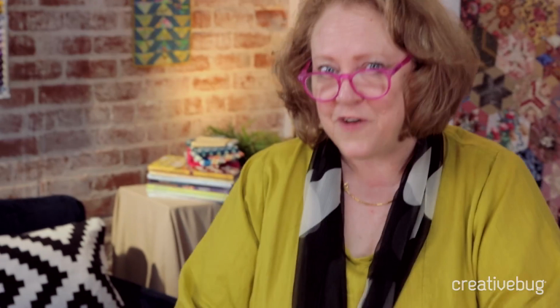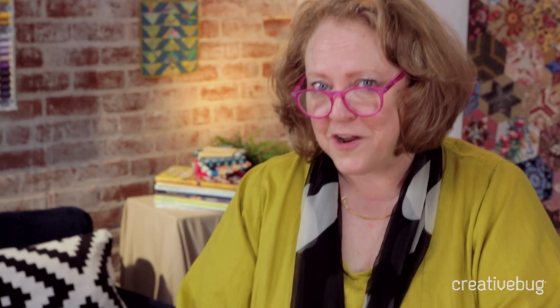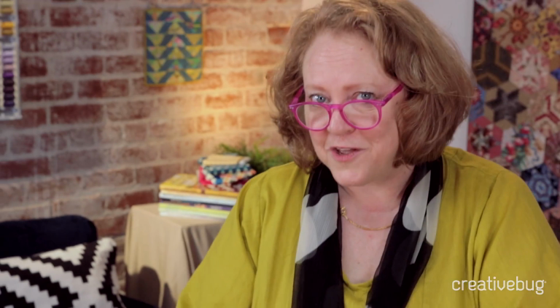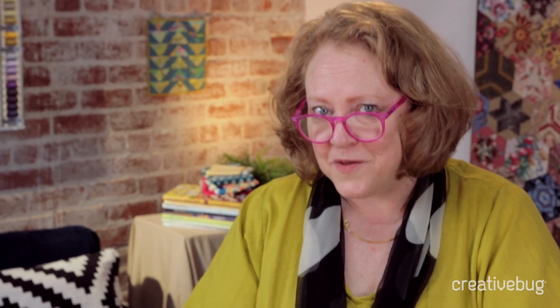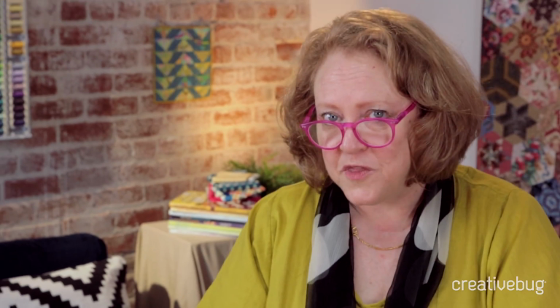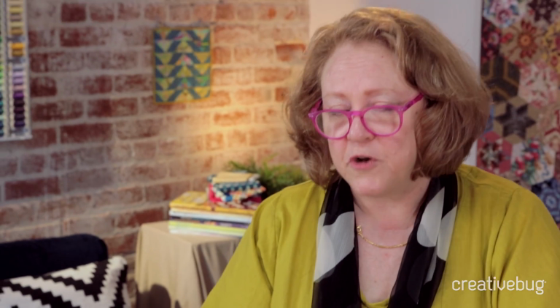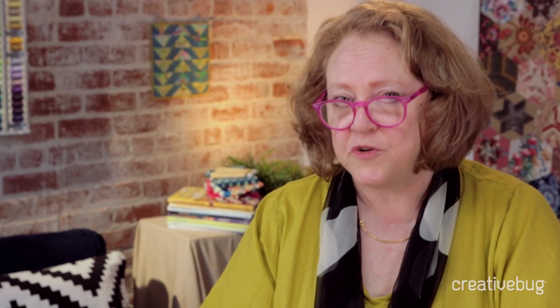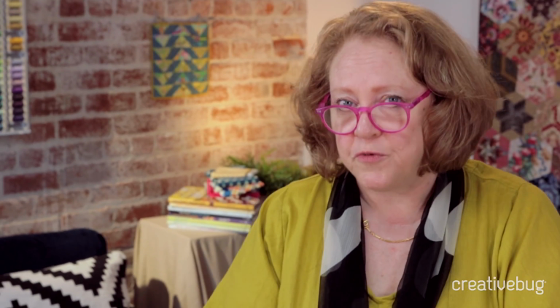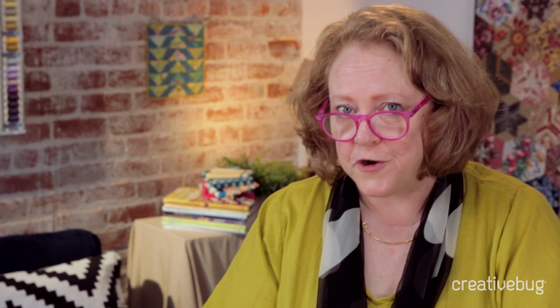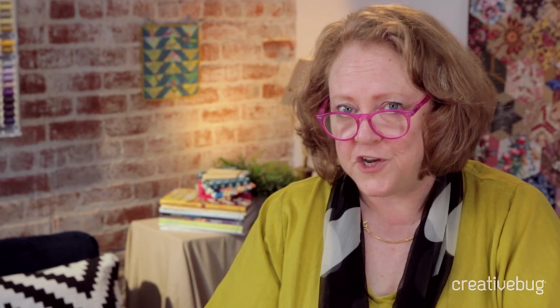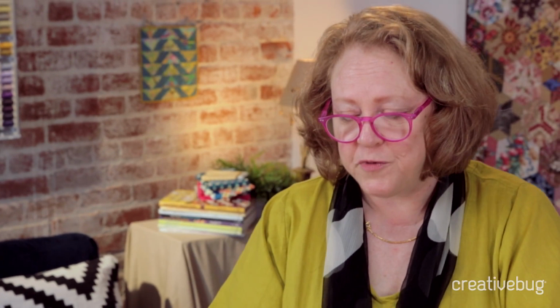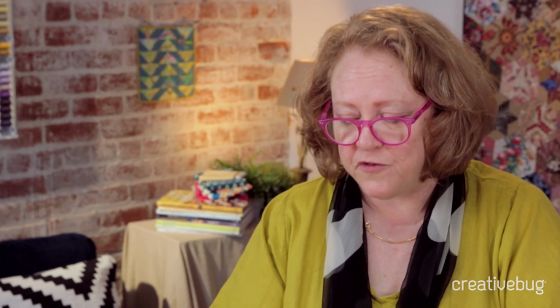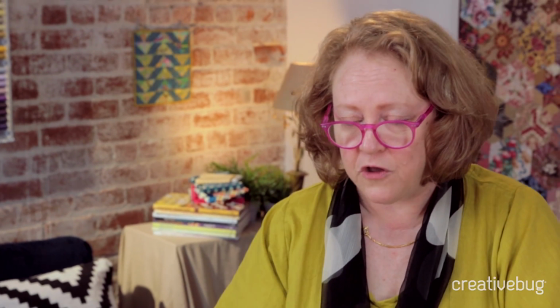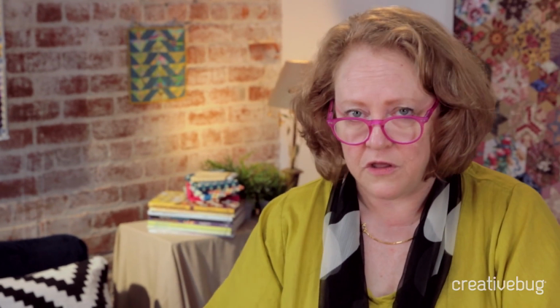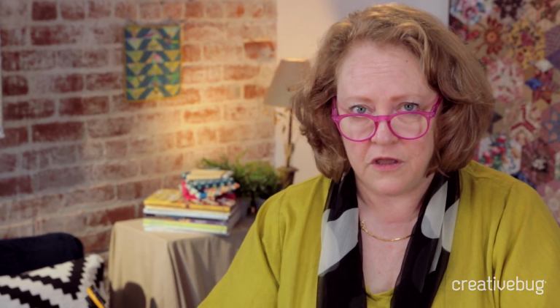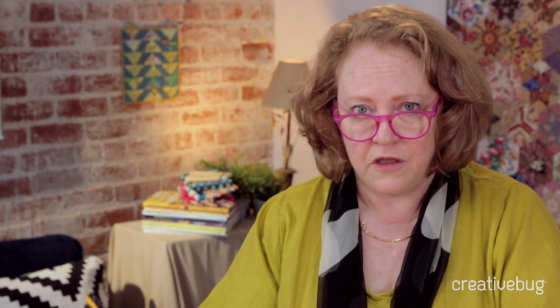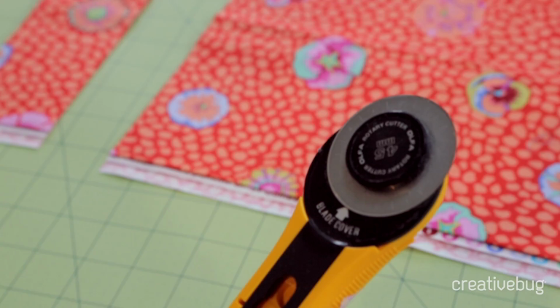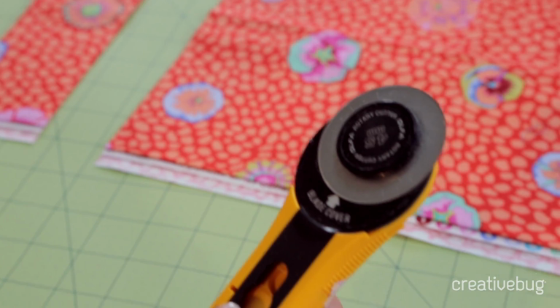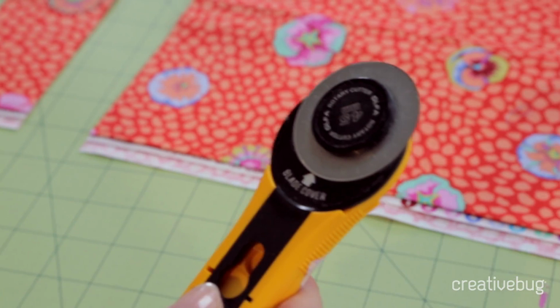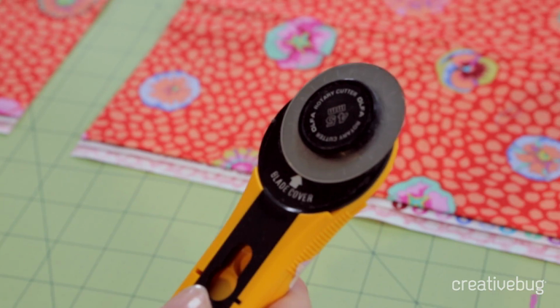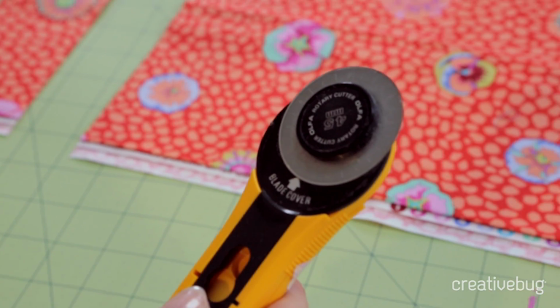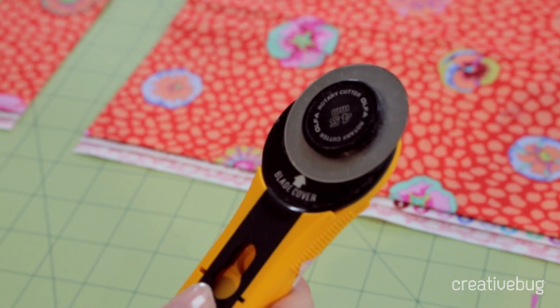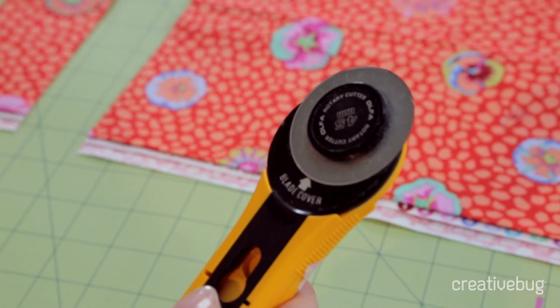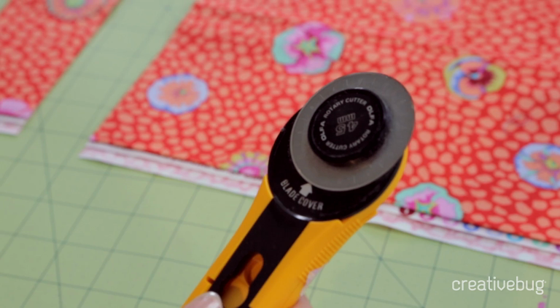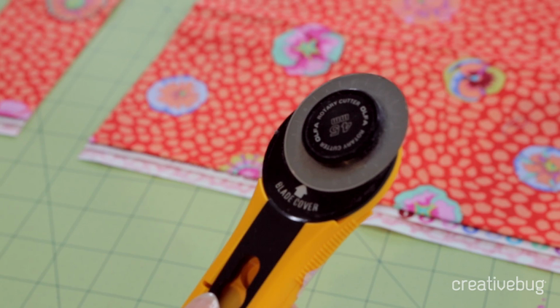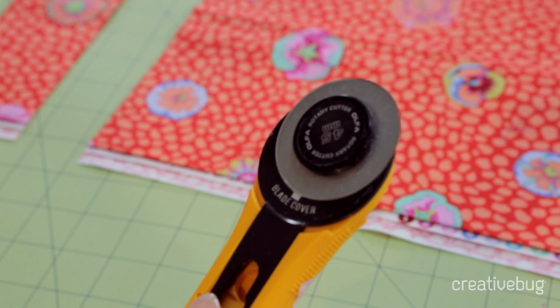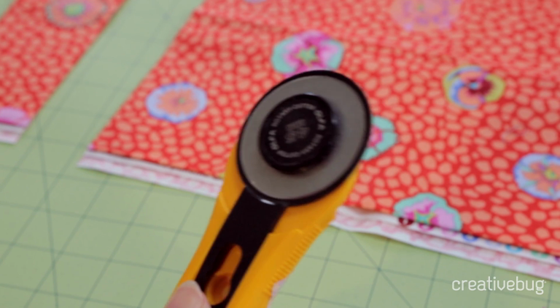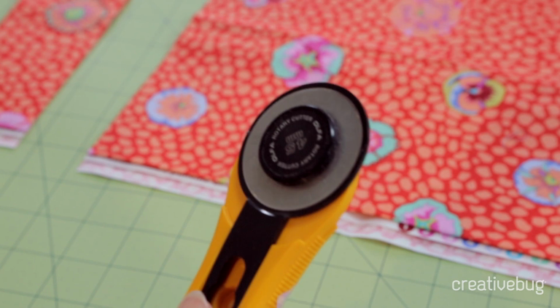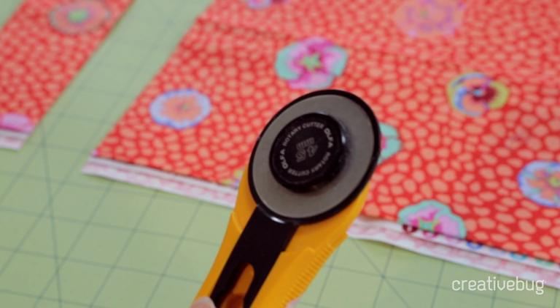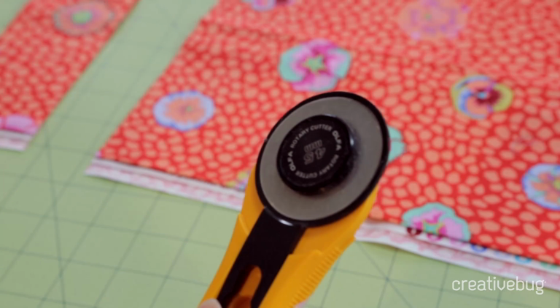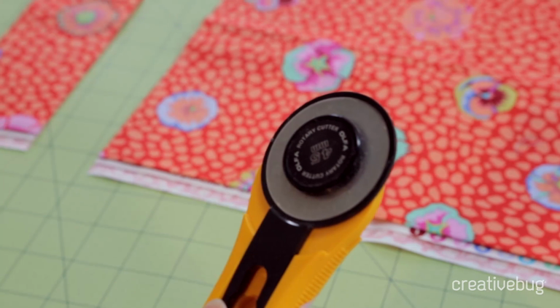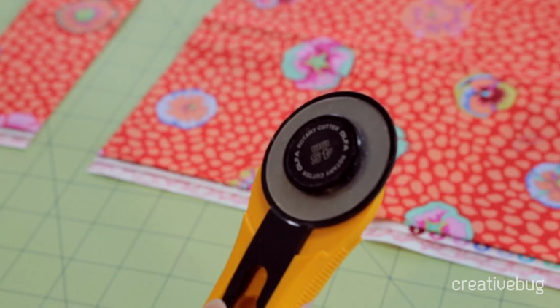Finally, the most important tip of all: close your blade before you set it down.